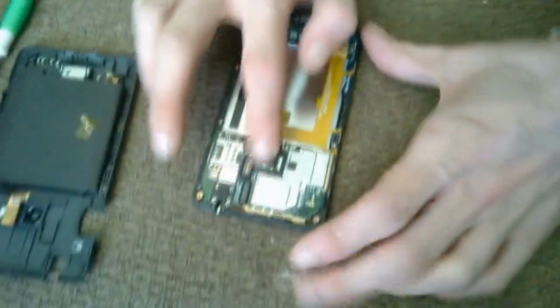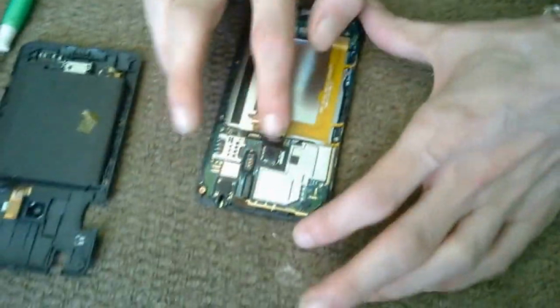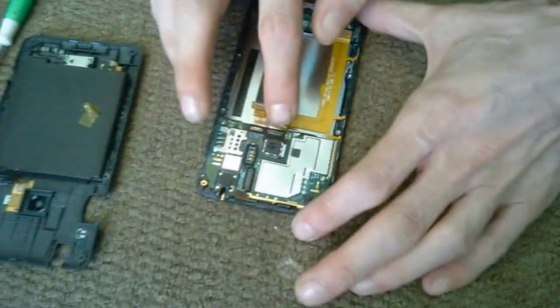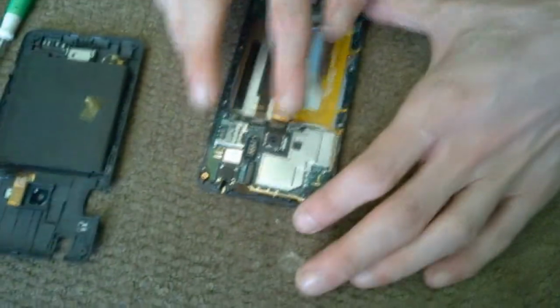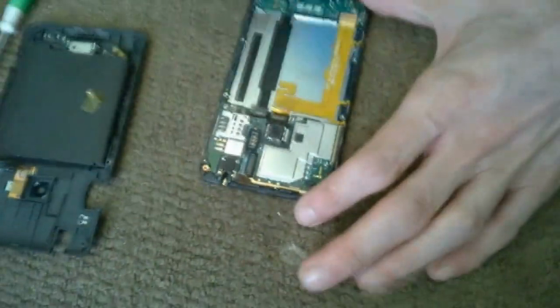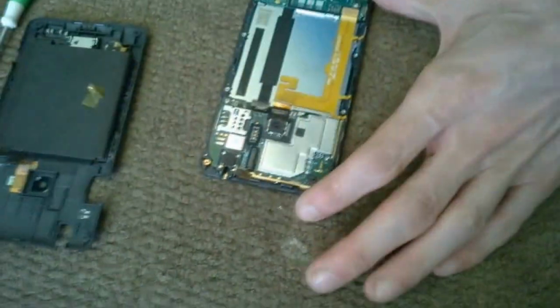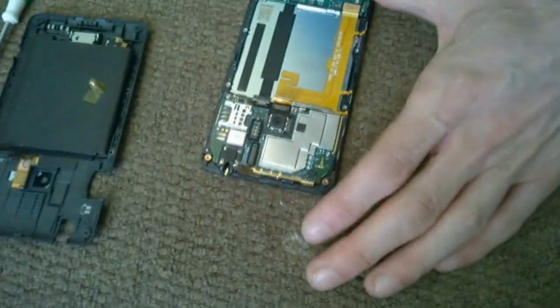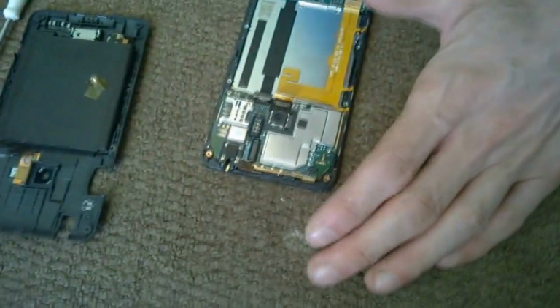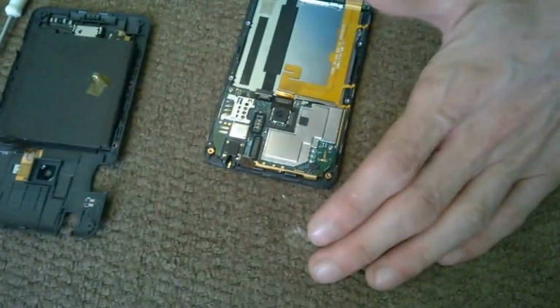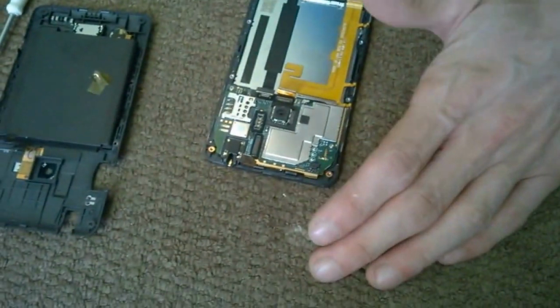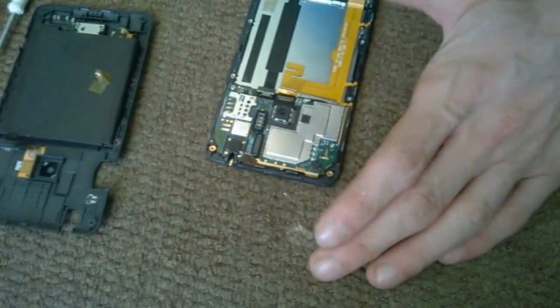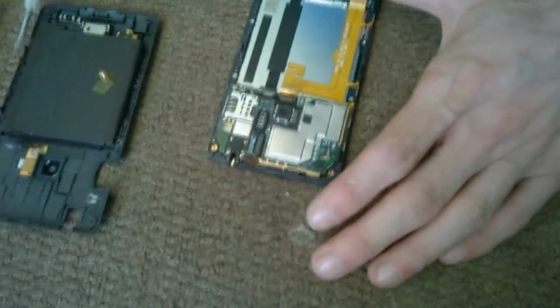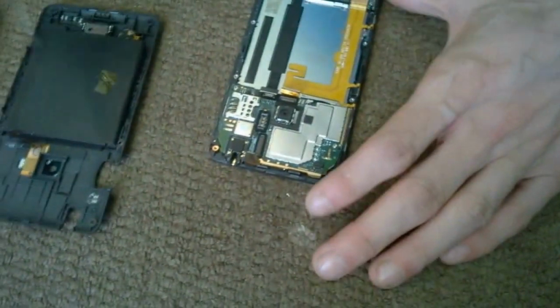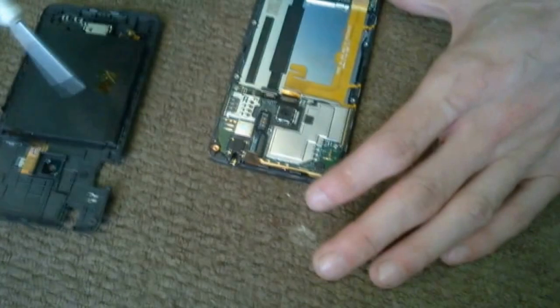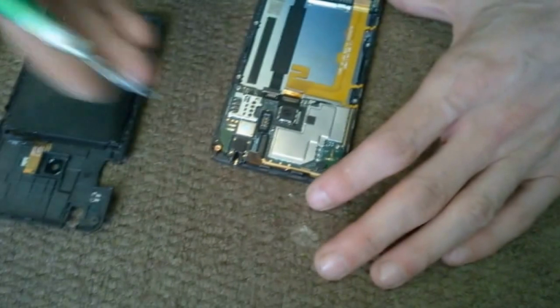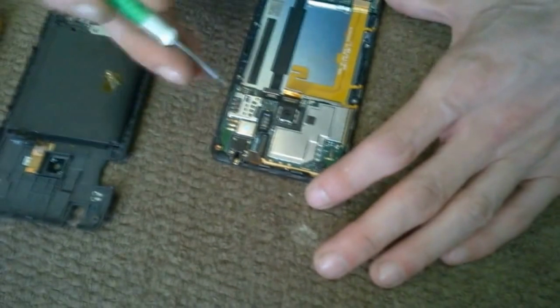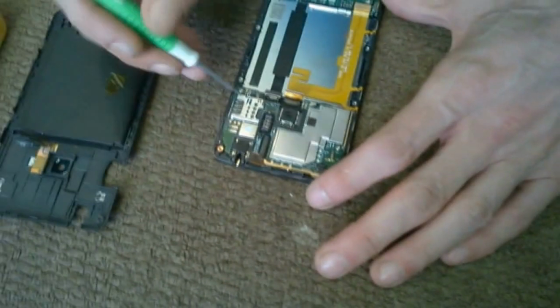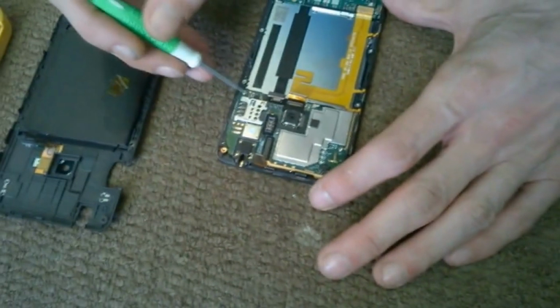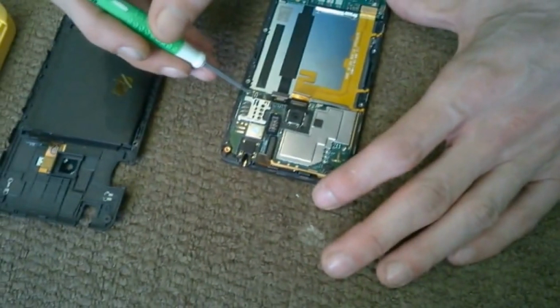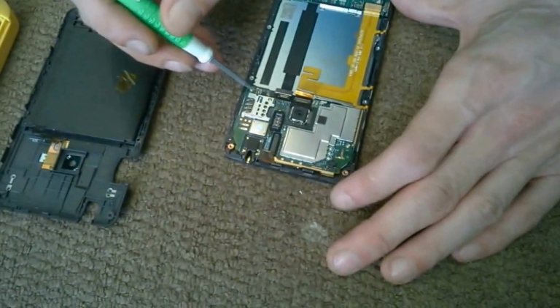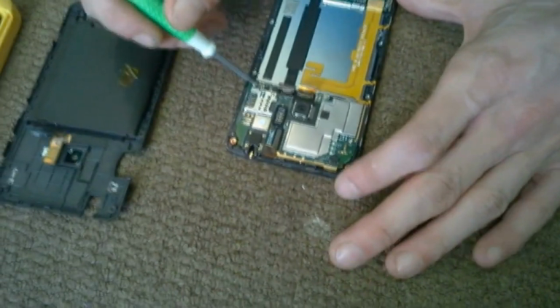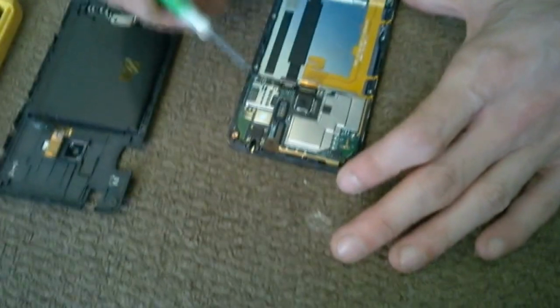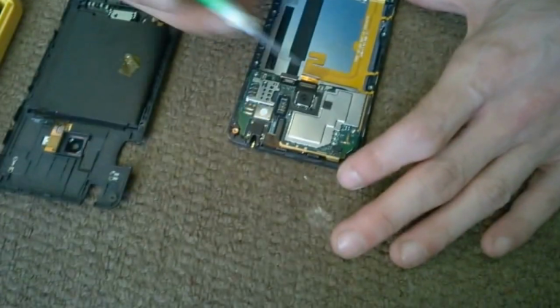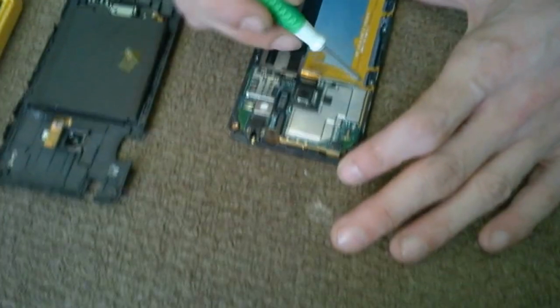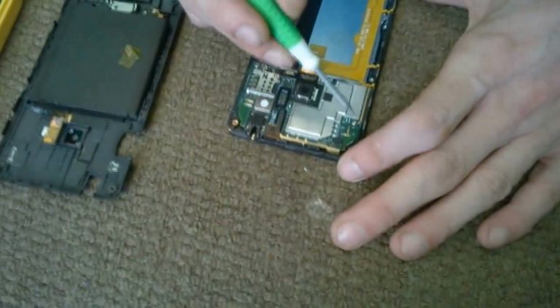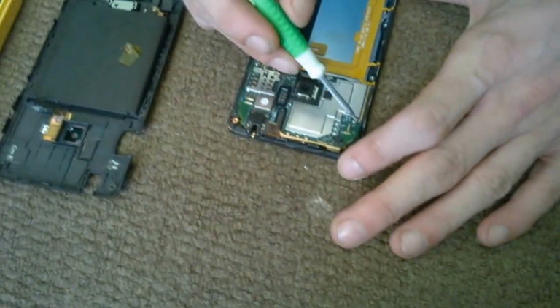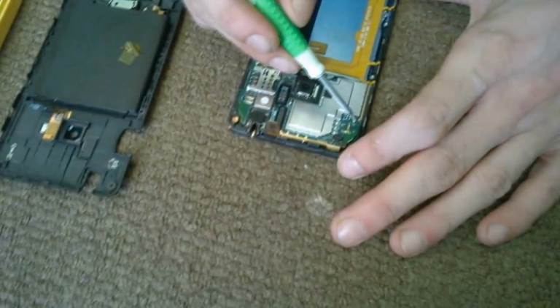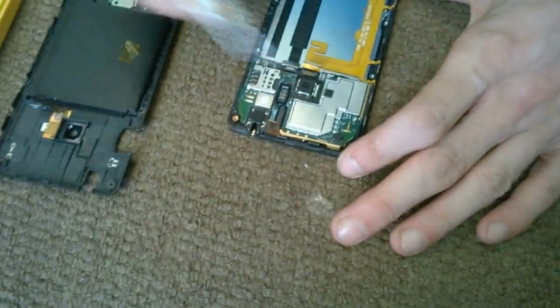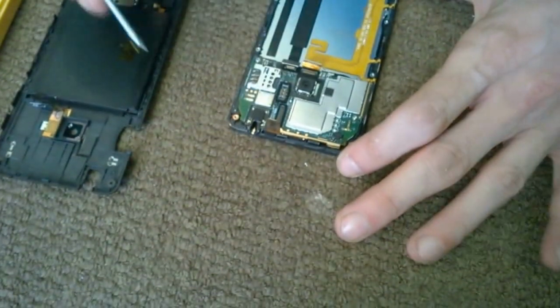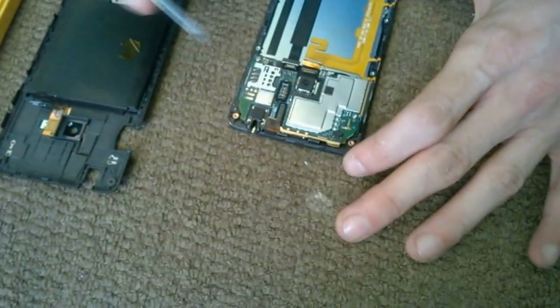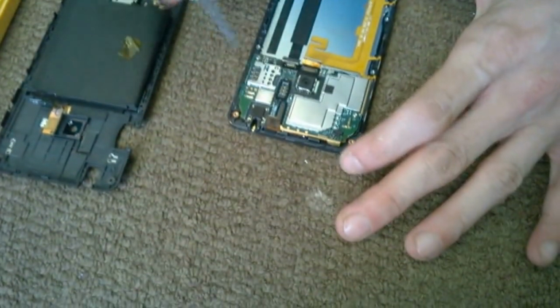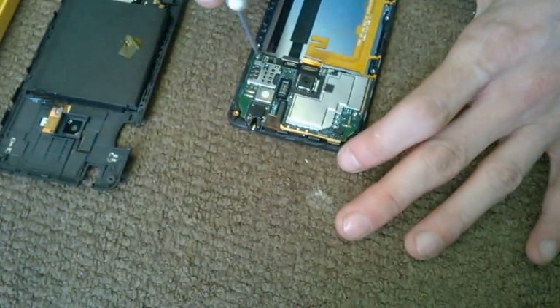And this board here — we have one, two more screws.